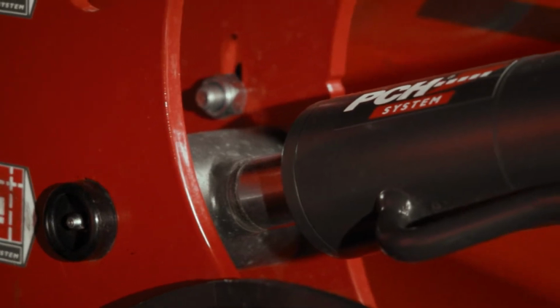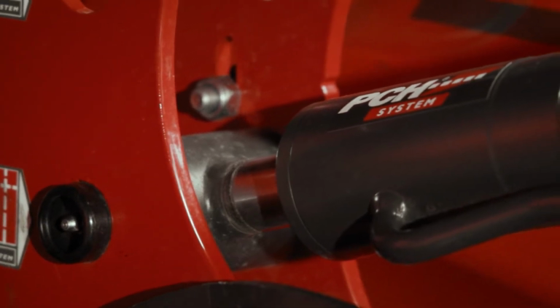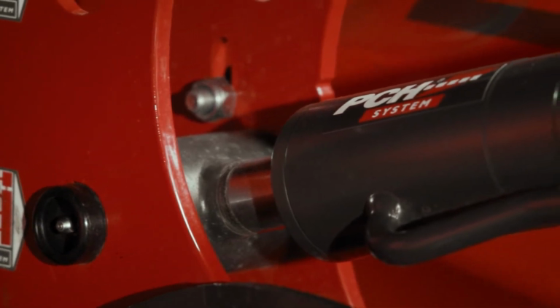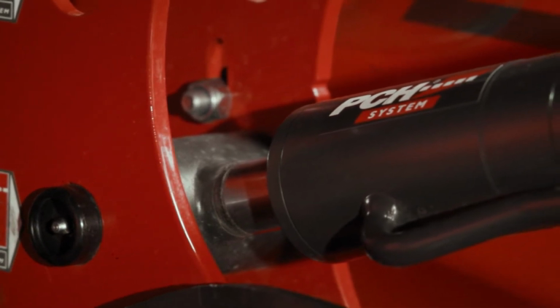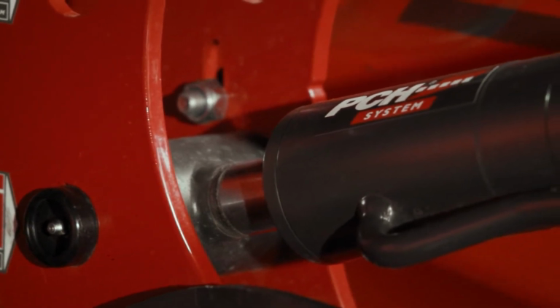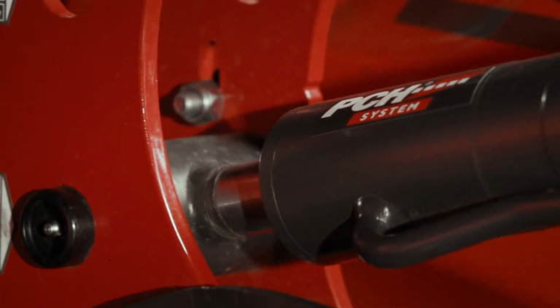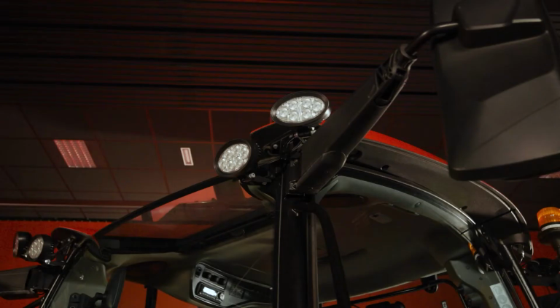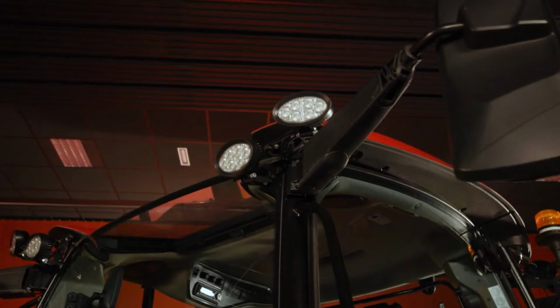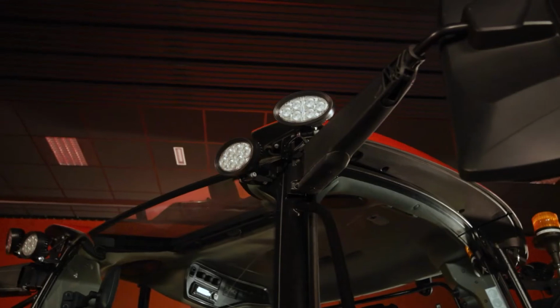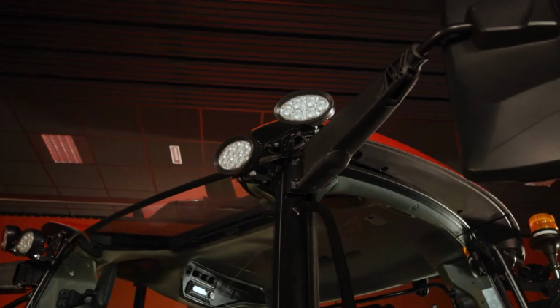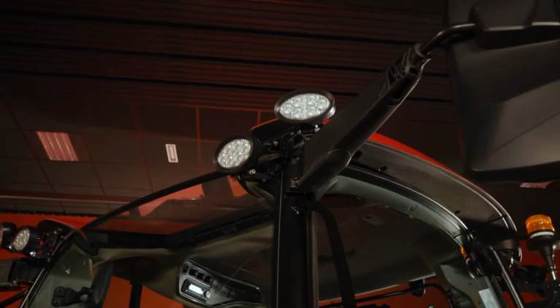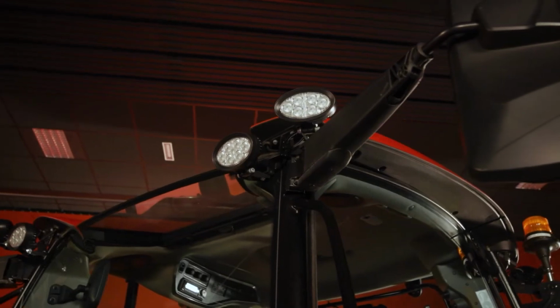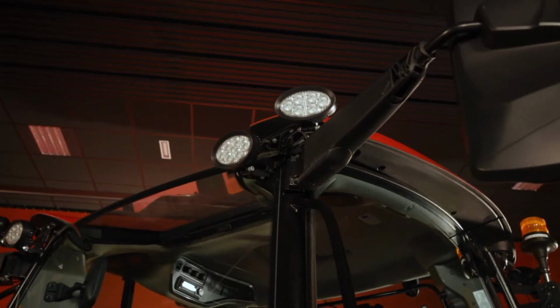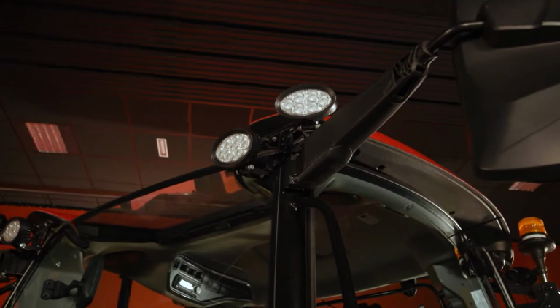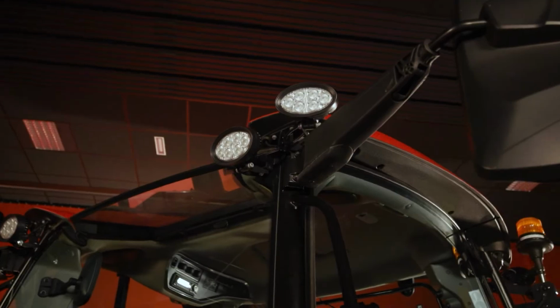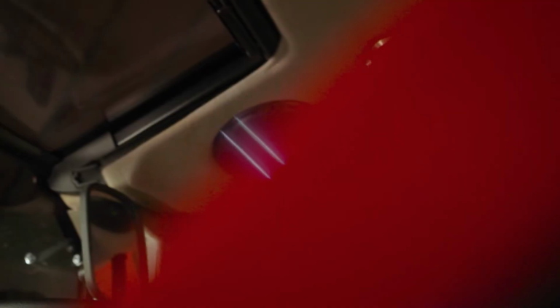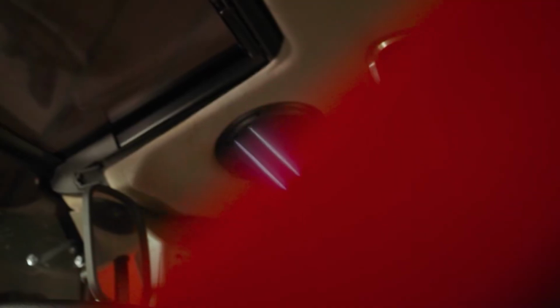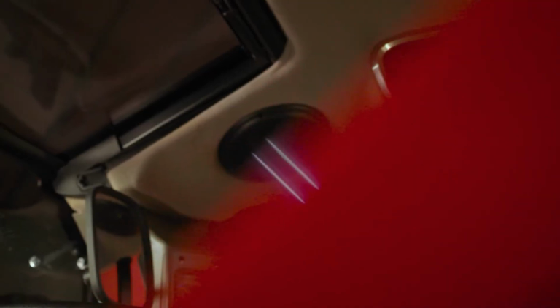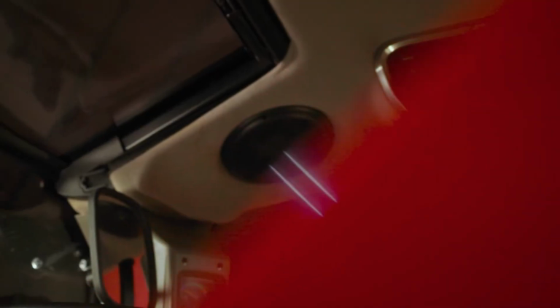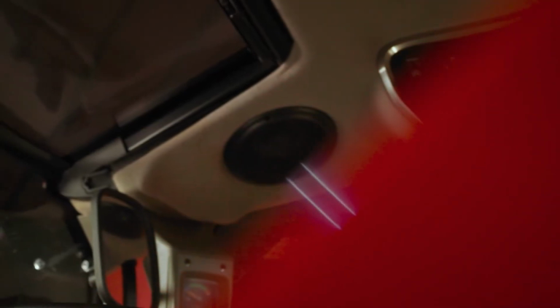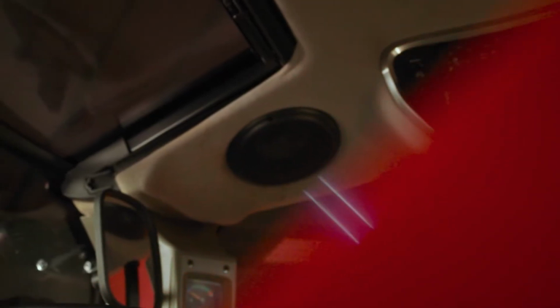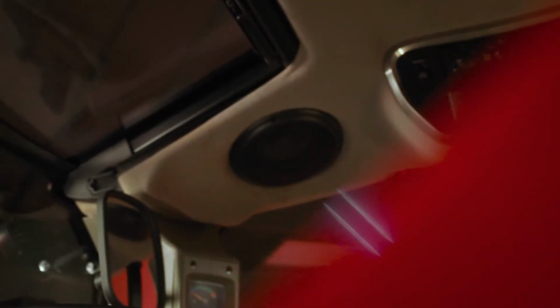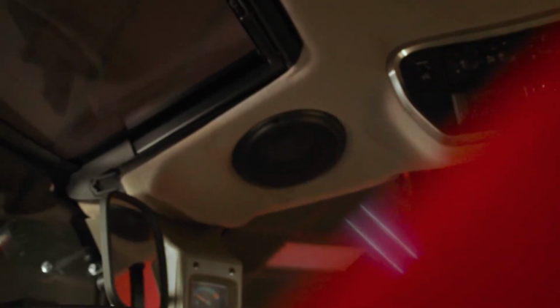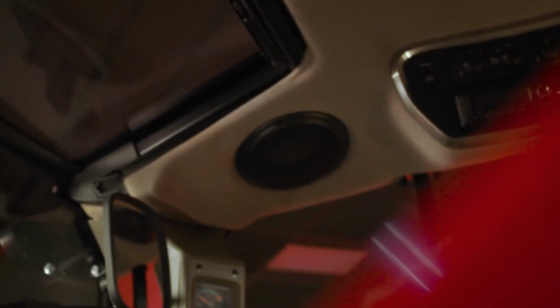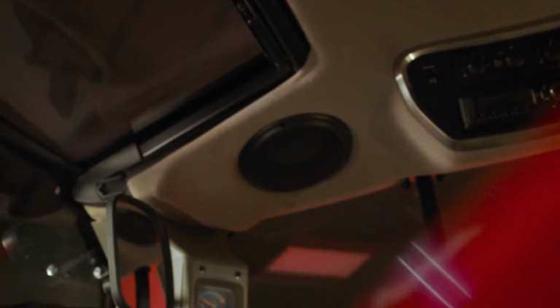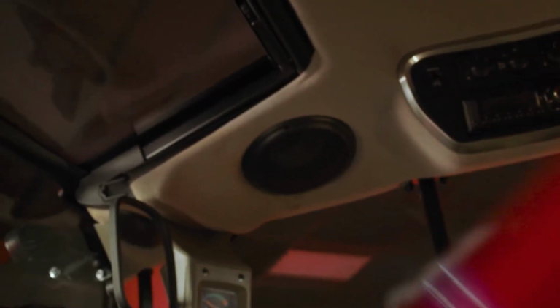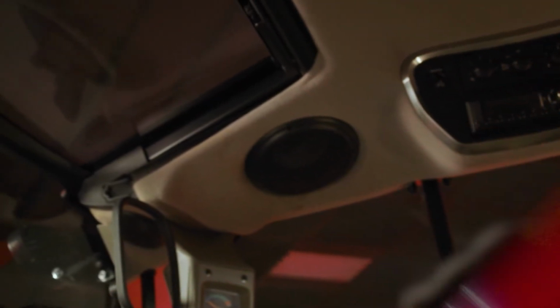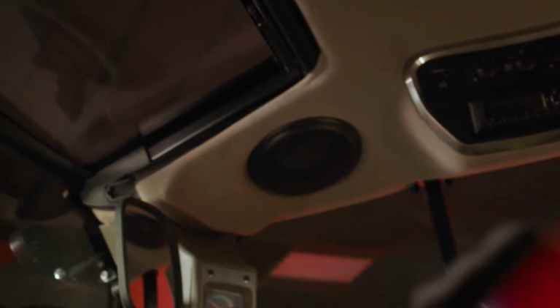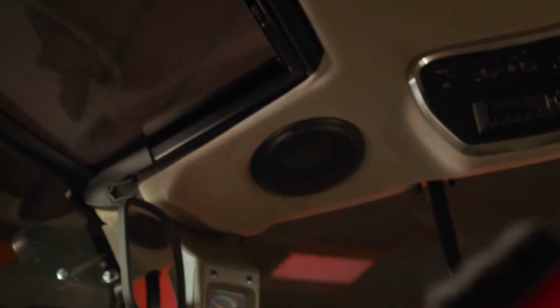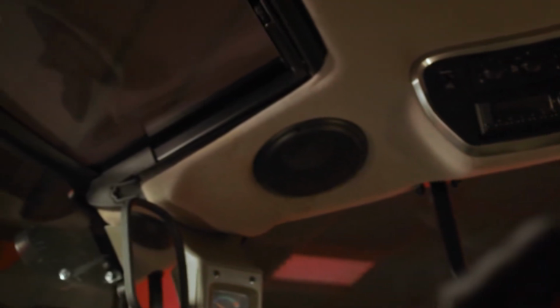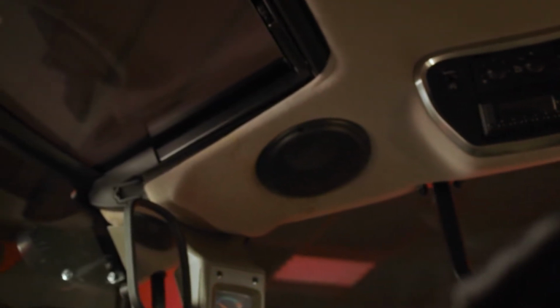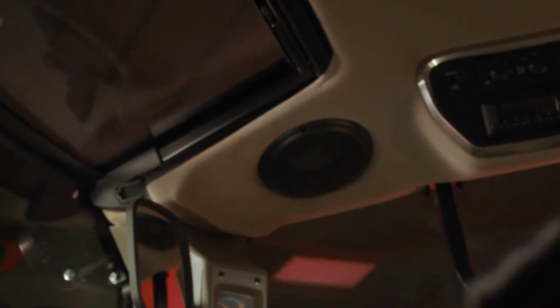If you look over the bonnet, you'll see the new panoramic roof with LED lights.